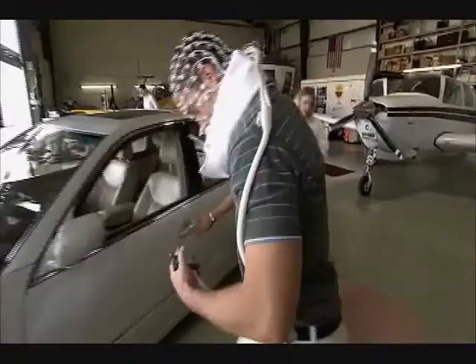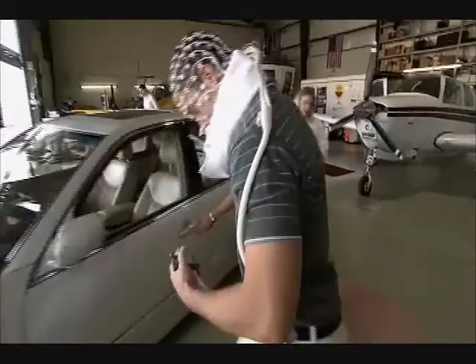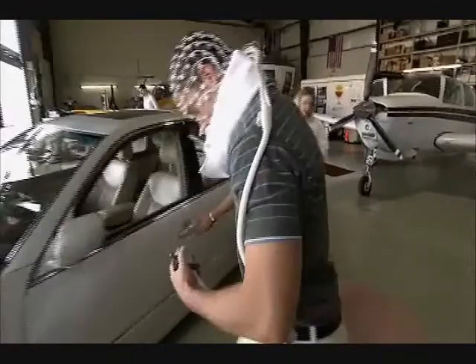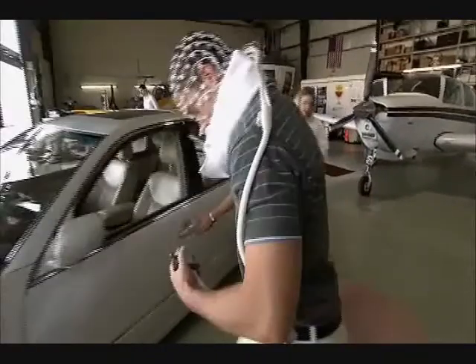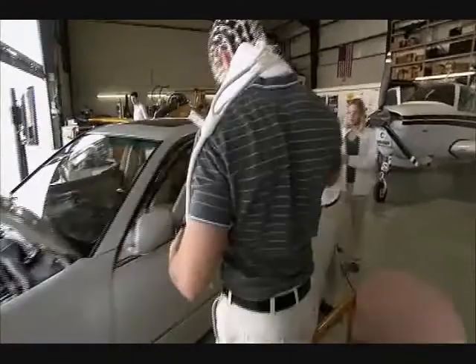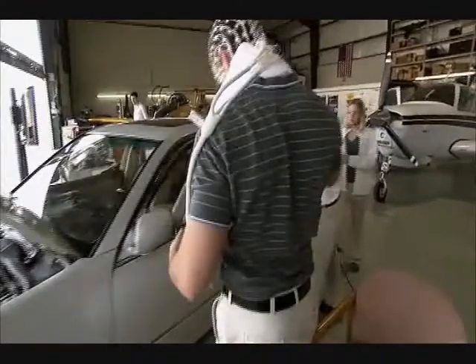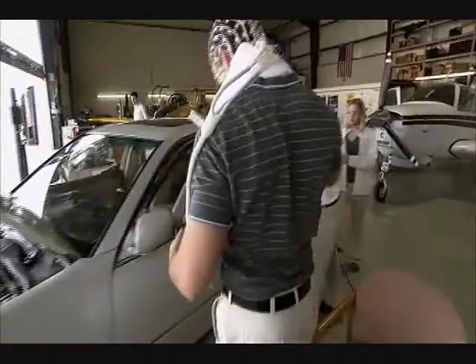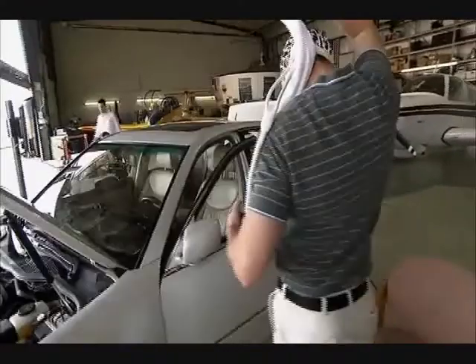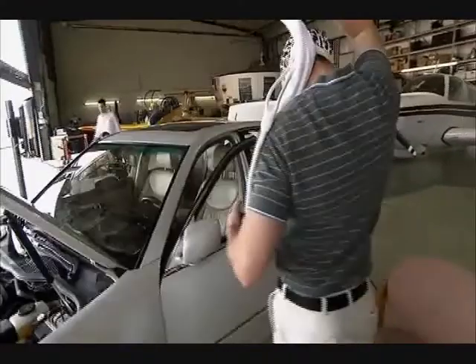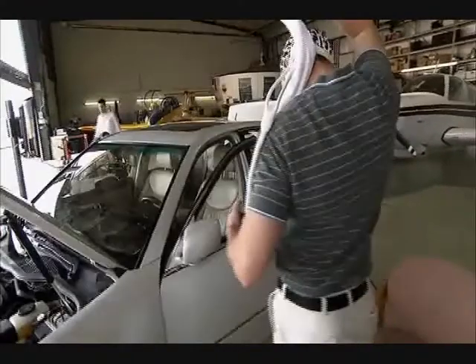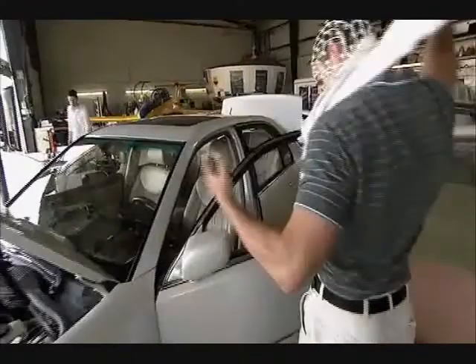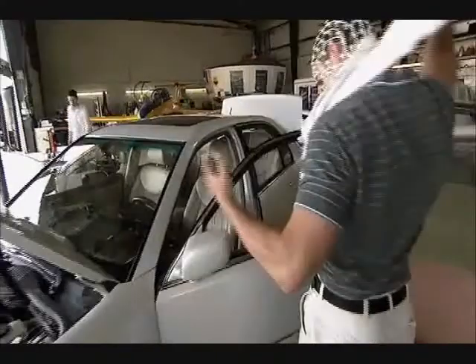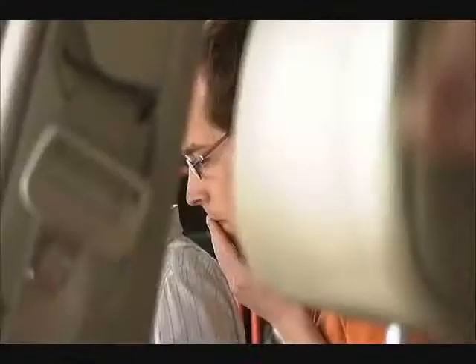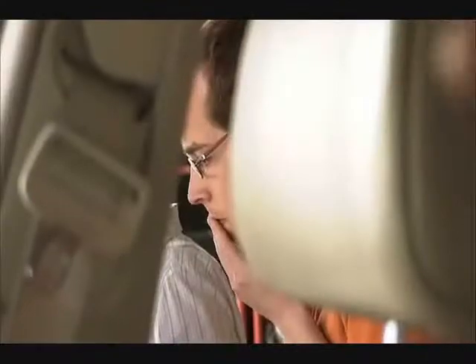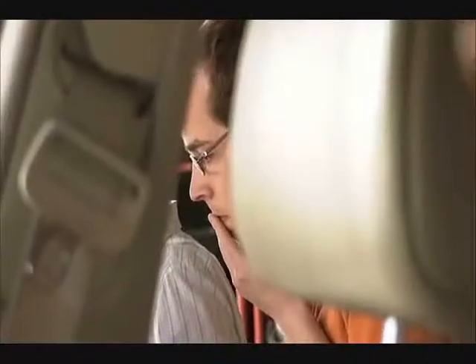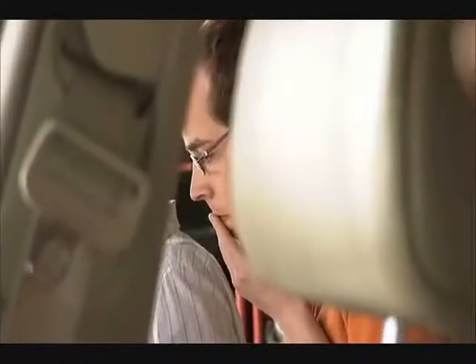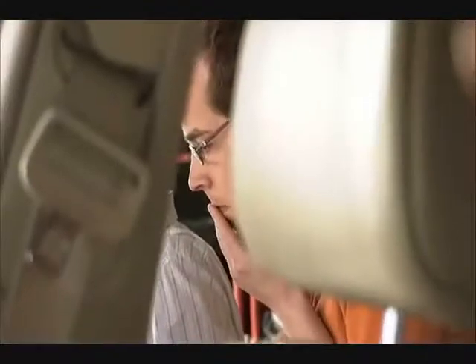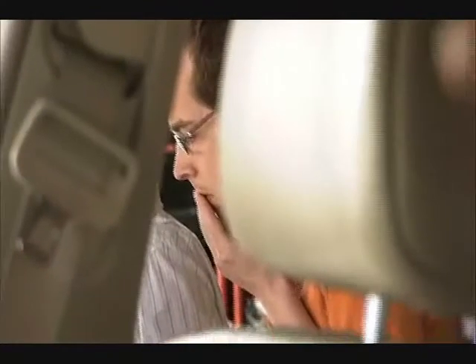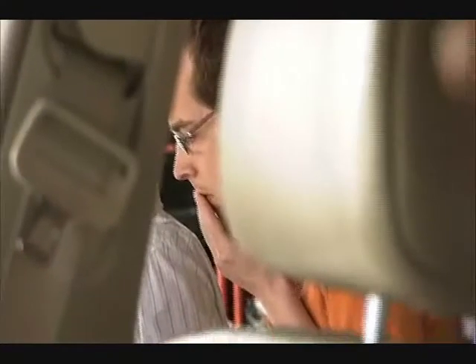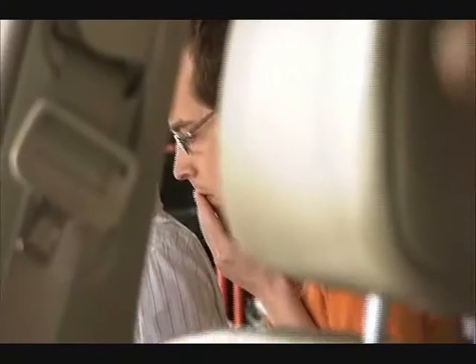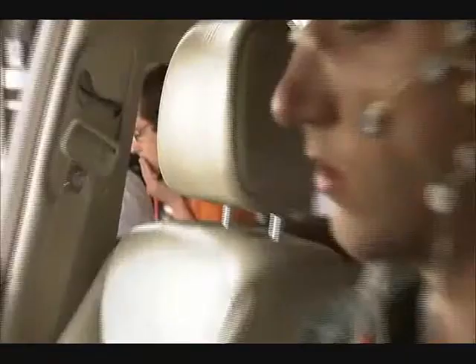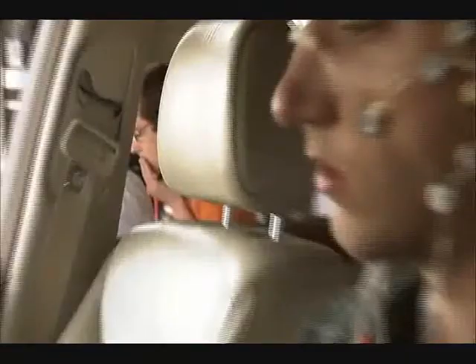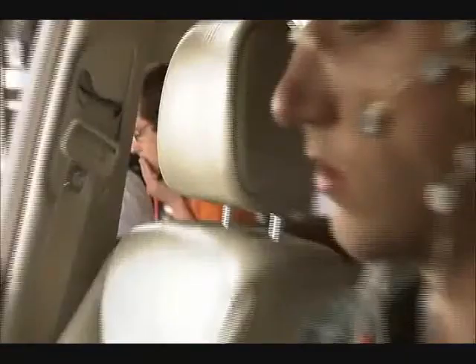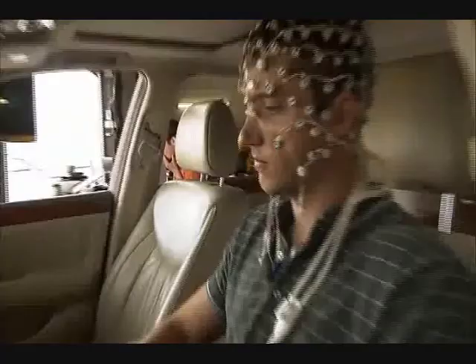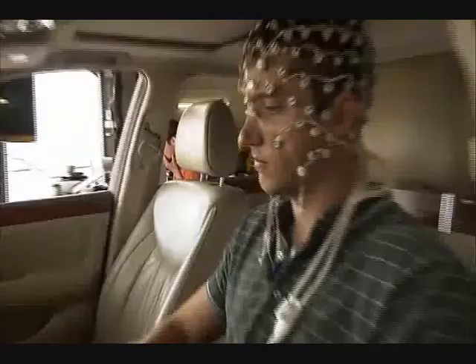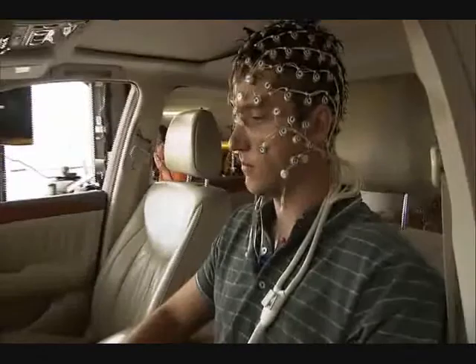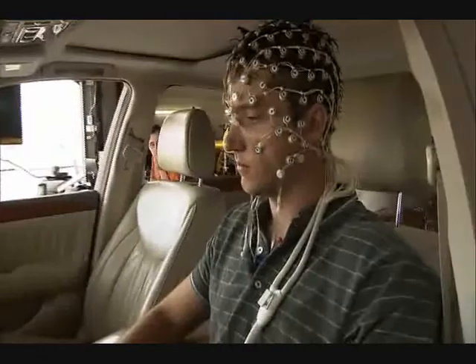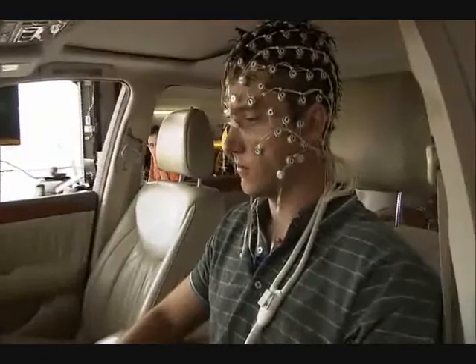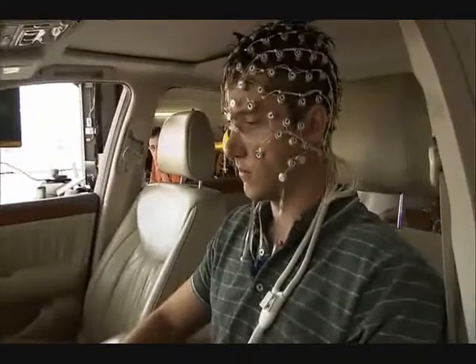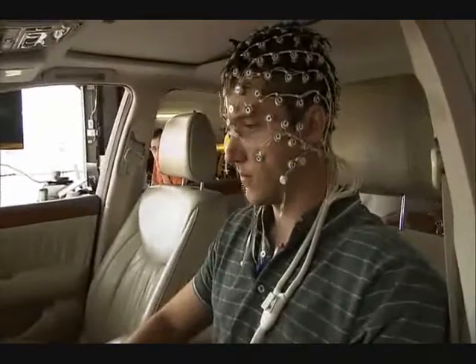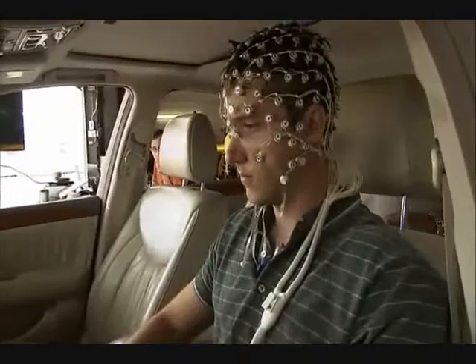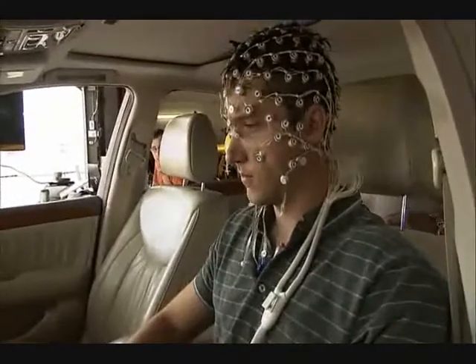The graduate students must position the driver carefully. Every movement tells a story of distraction.